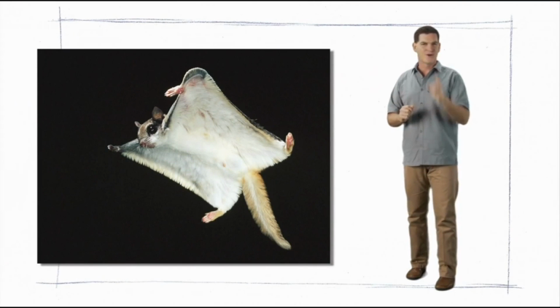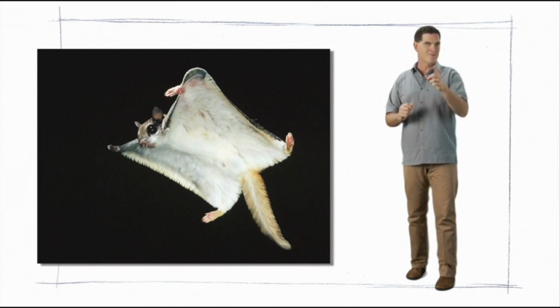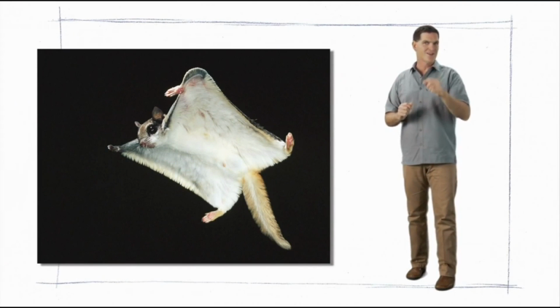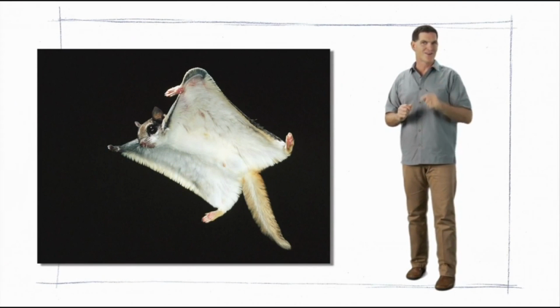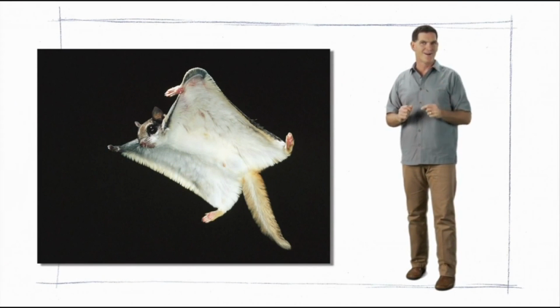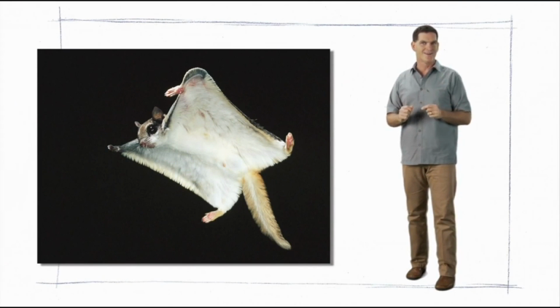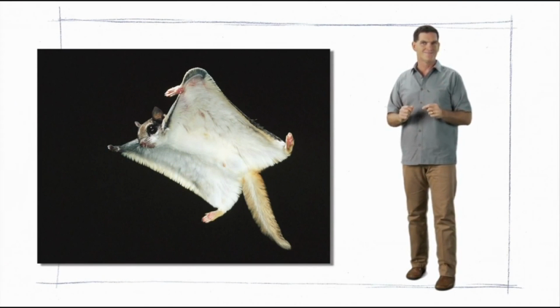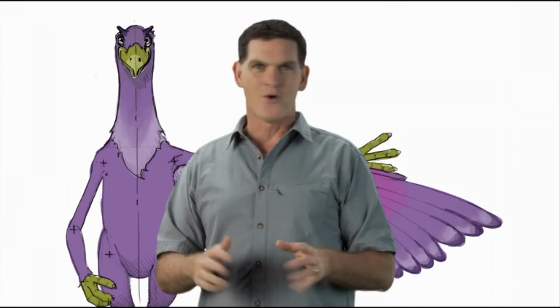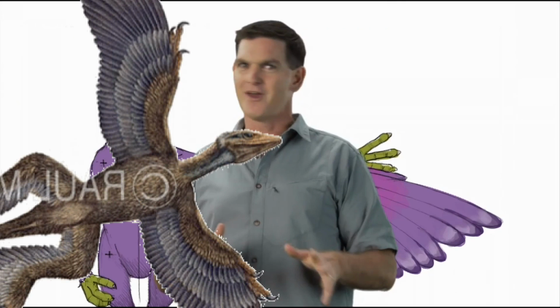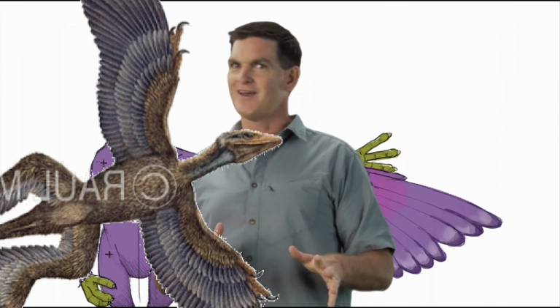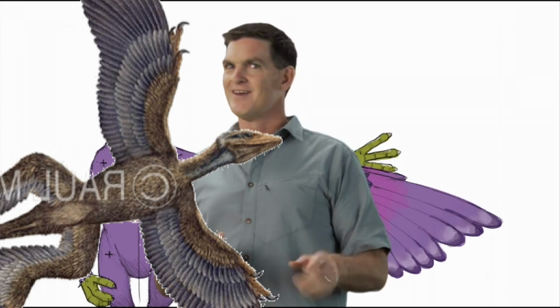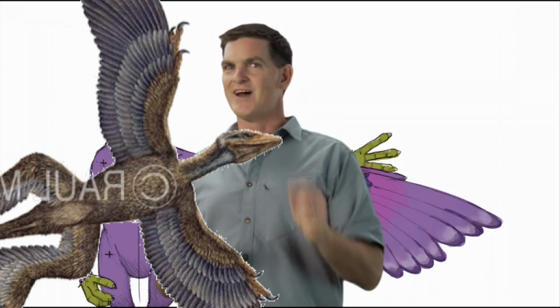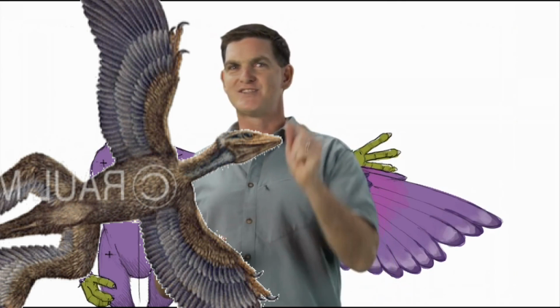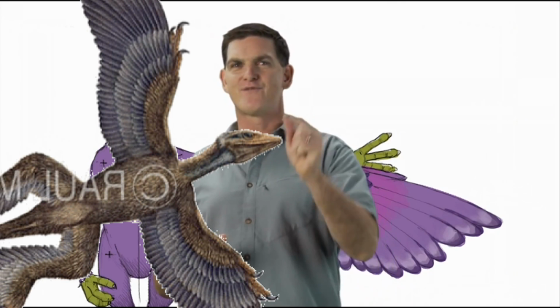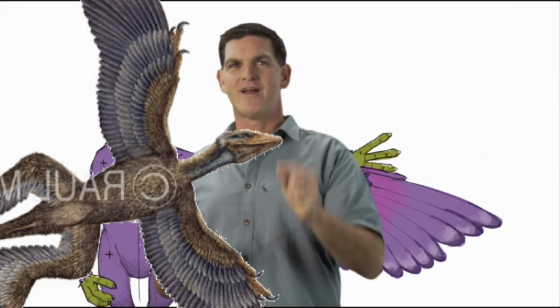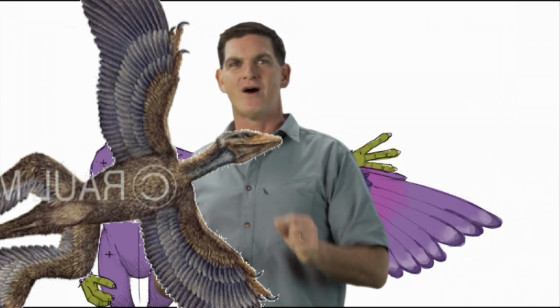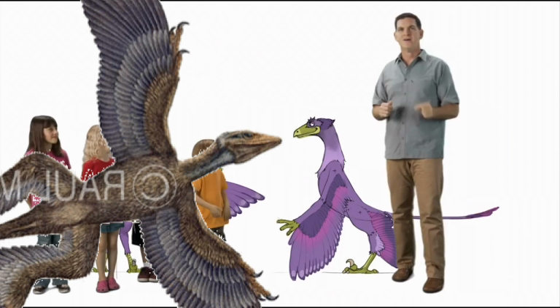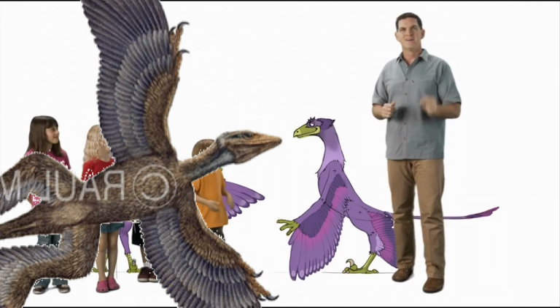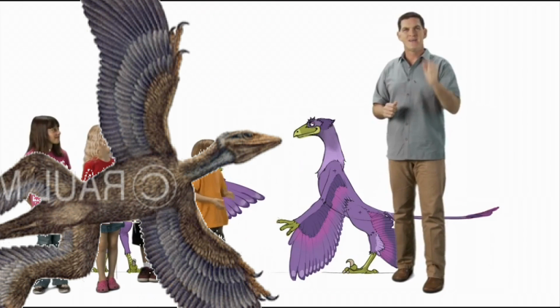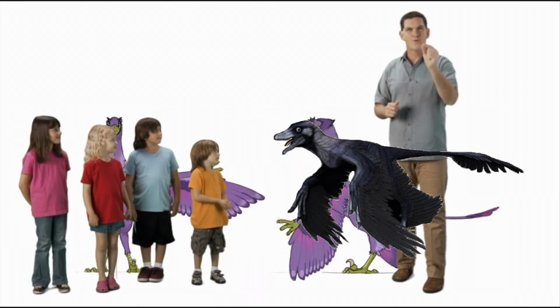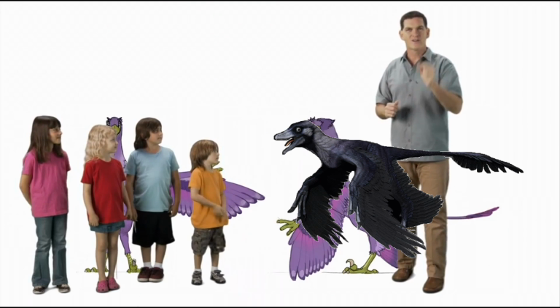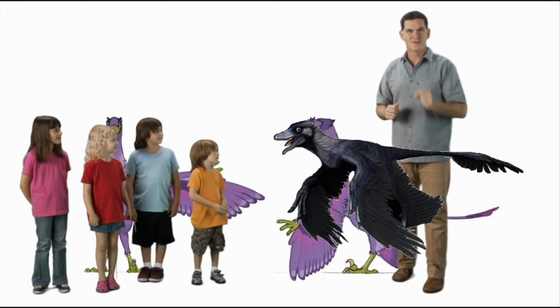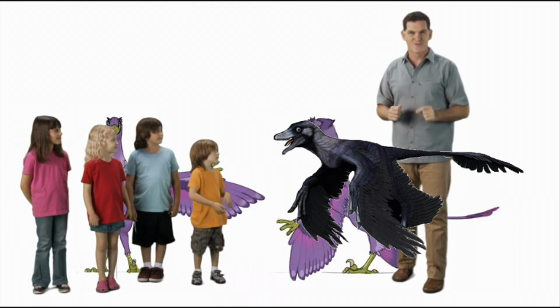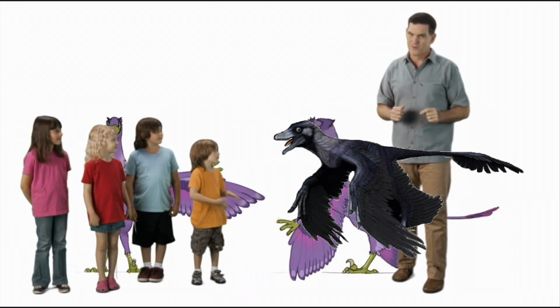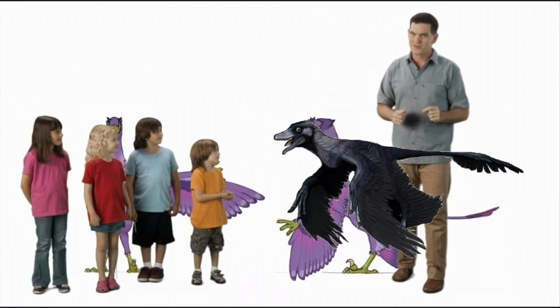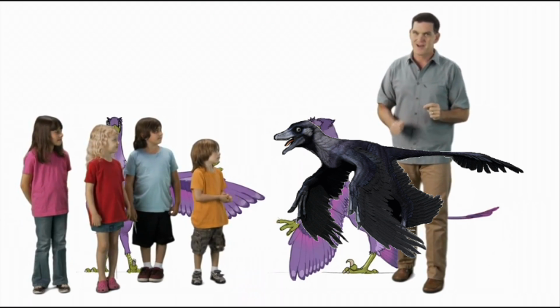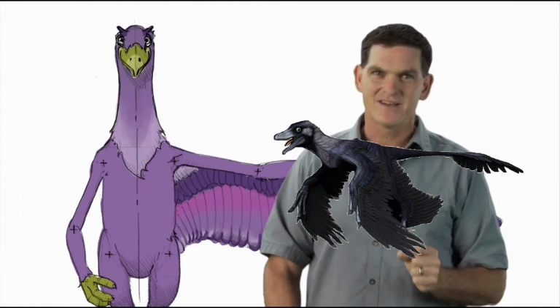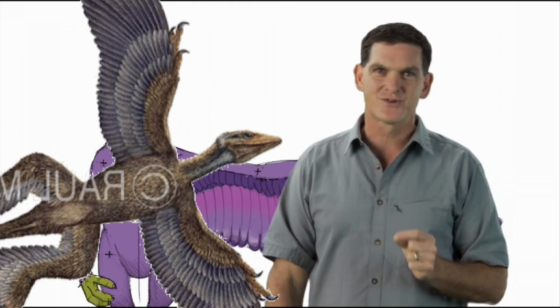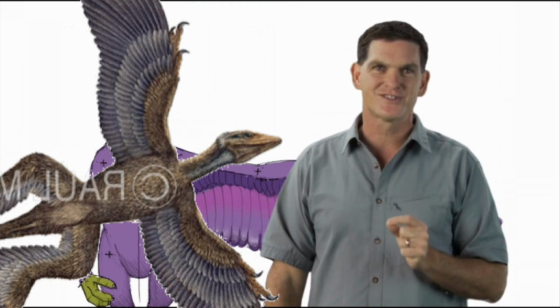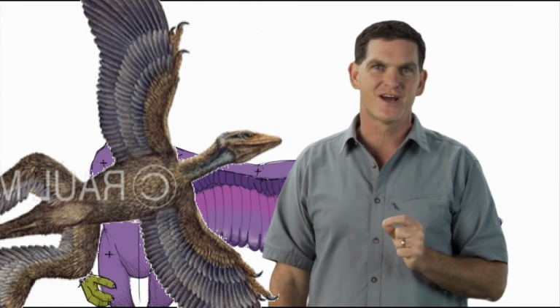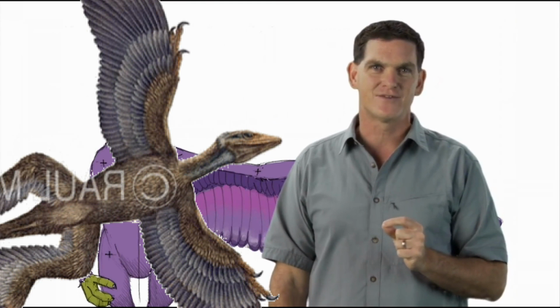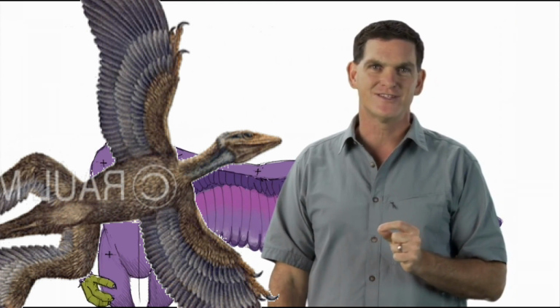Pretty amazing, huh? Okay, that's it for now. Keep watching for more dinosaur discoveries.